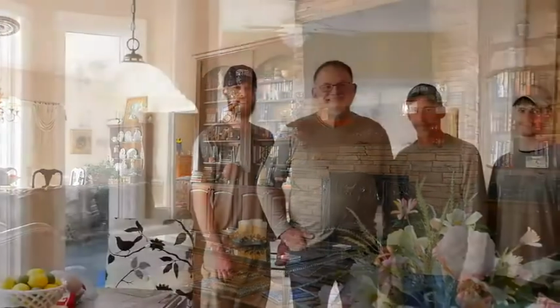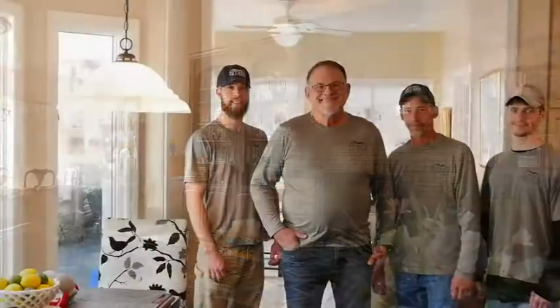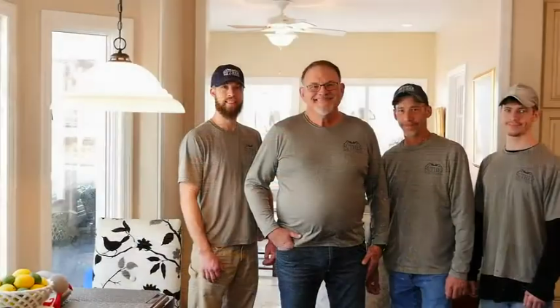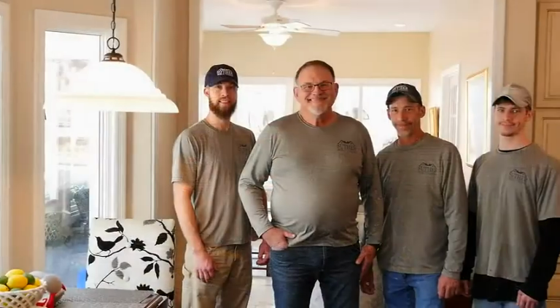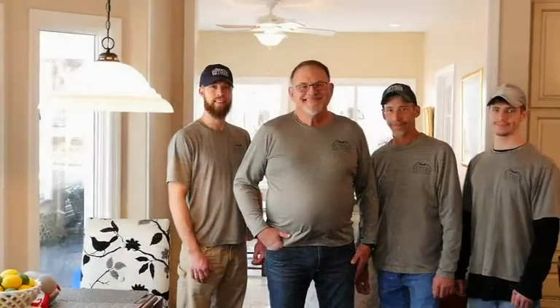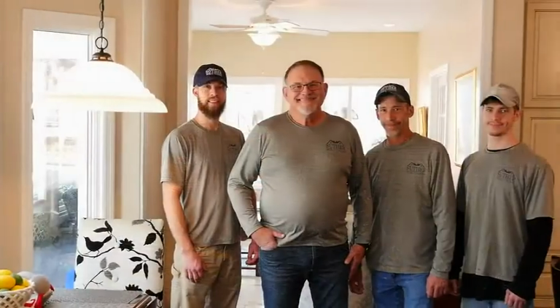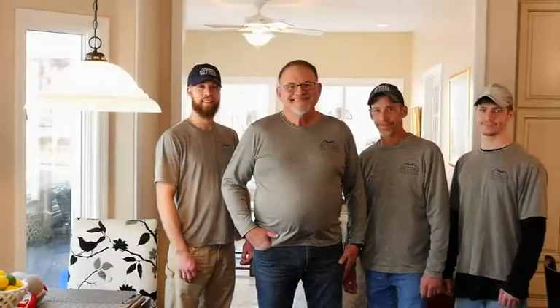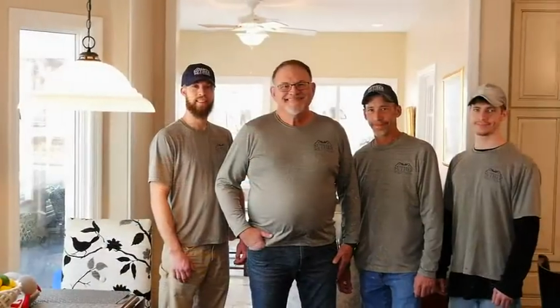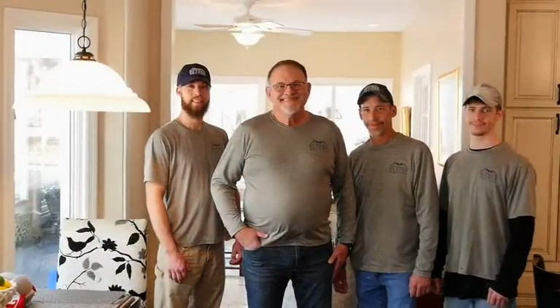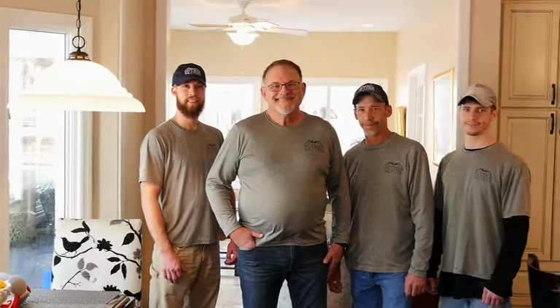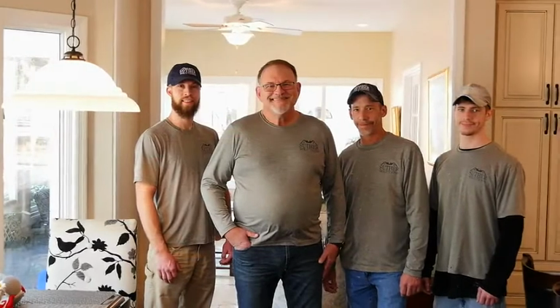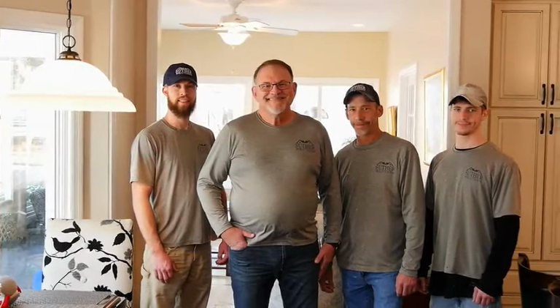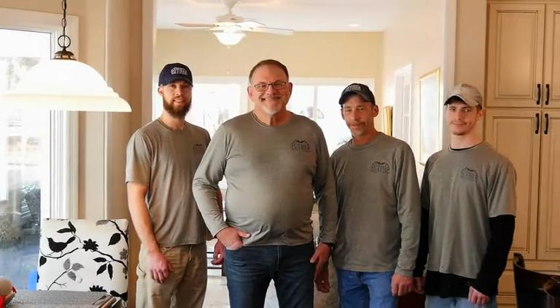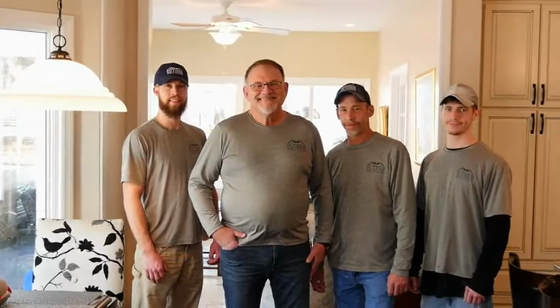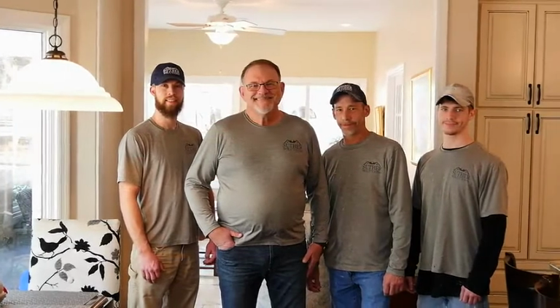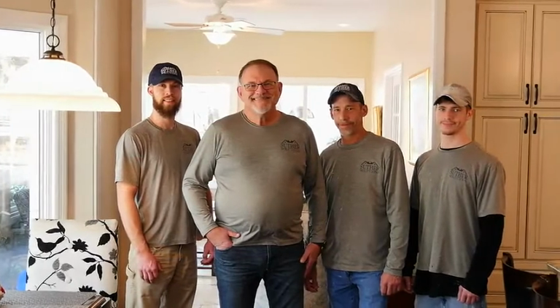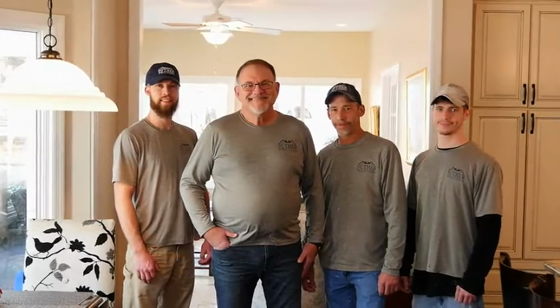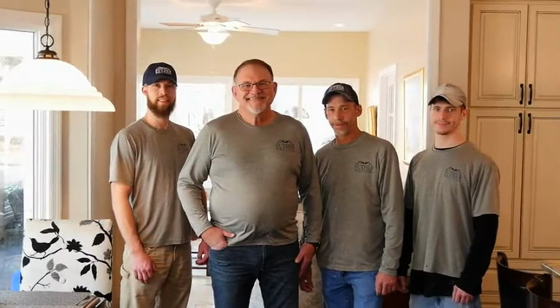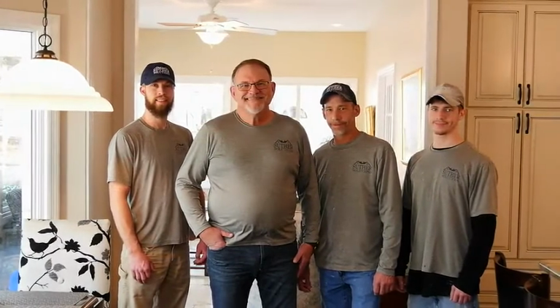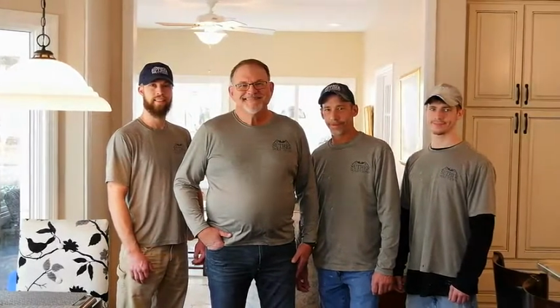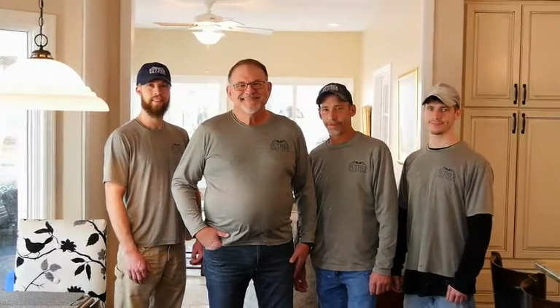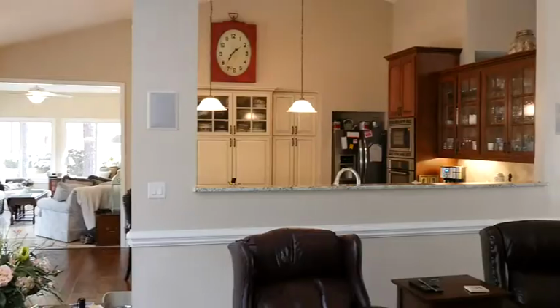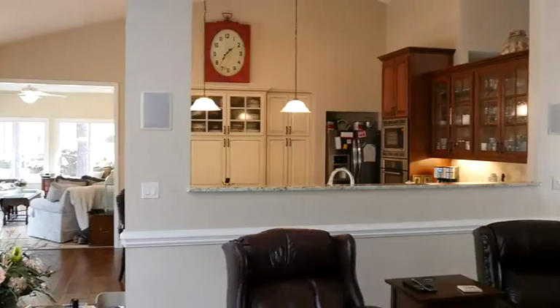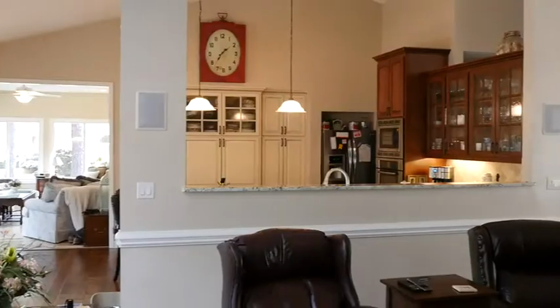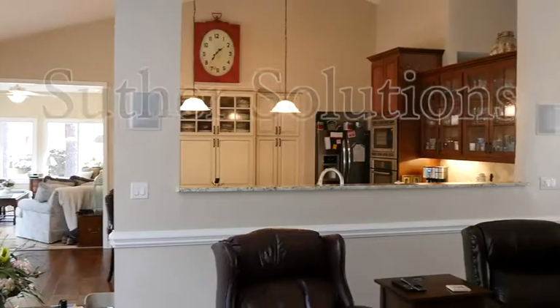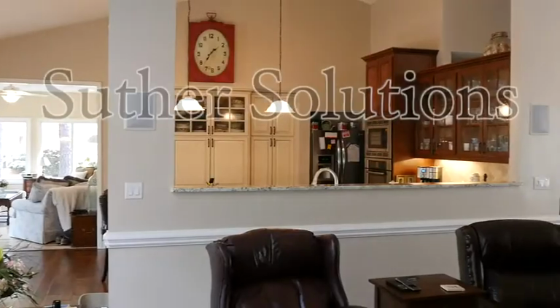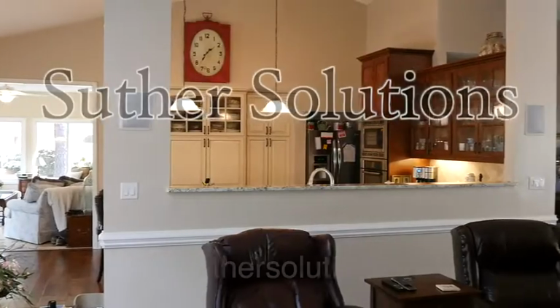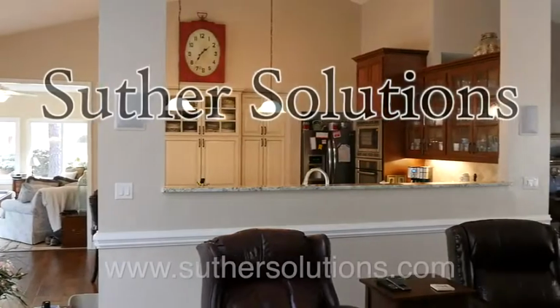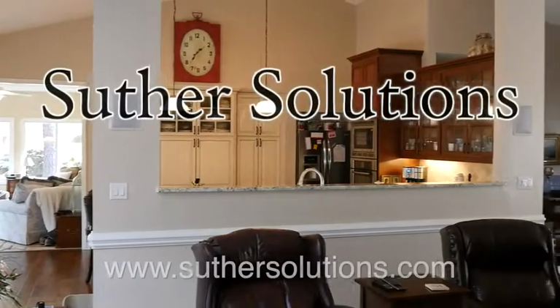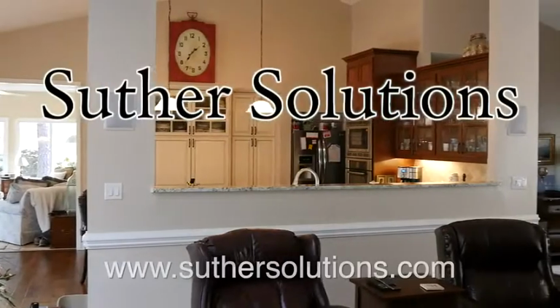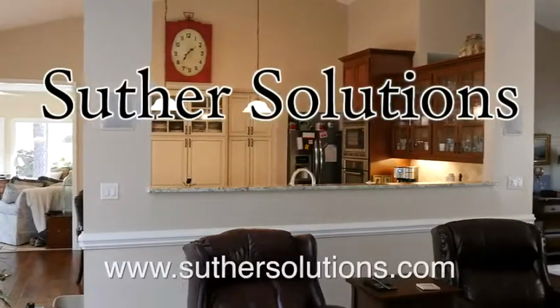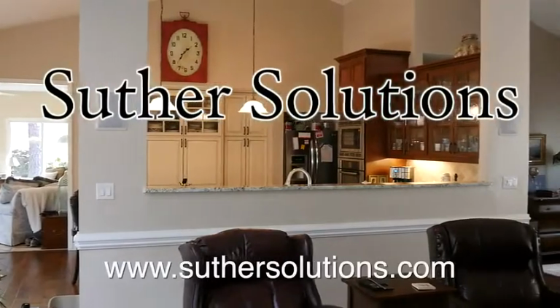A hands-on family business, Soother Solutions has the answer. Contact us about your project today.